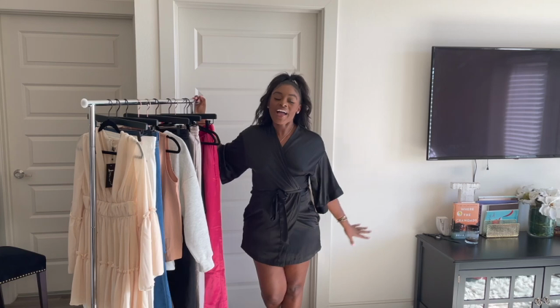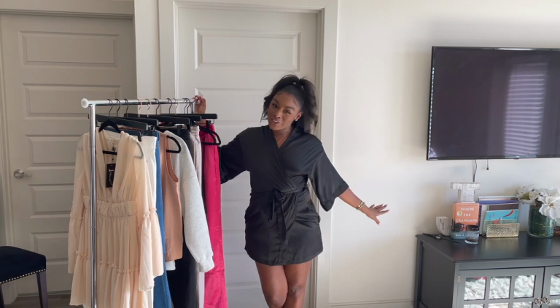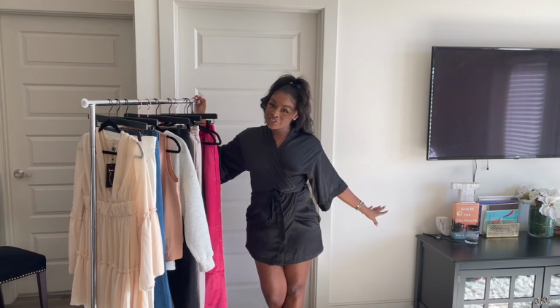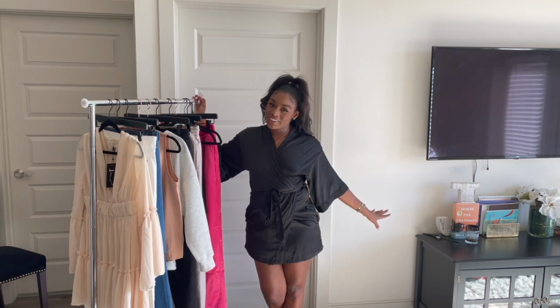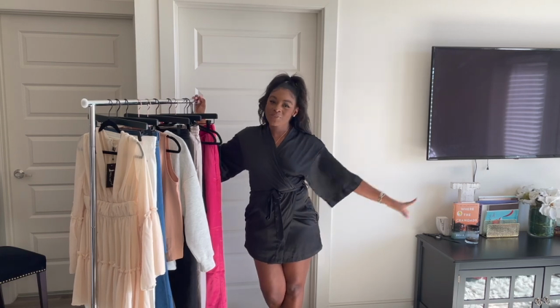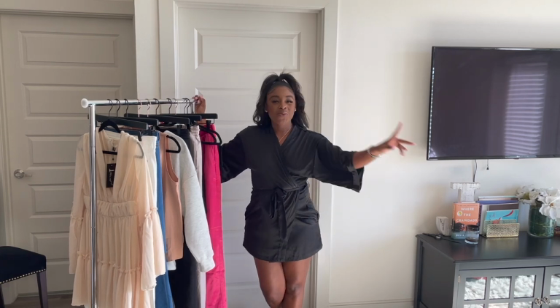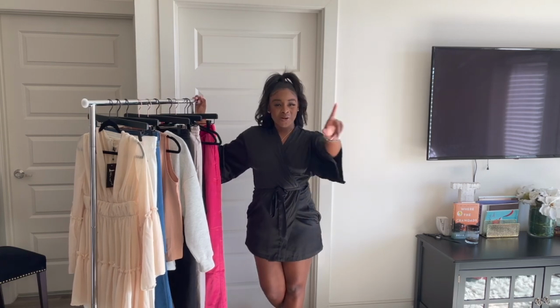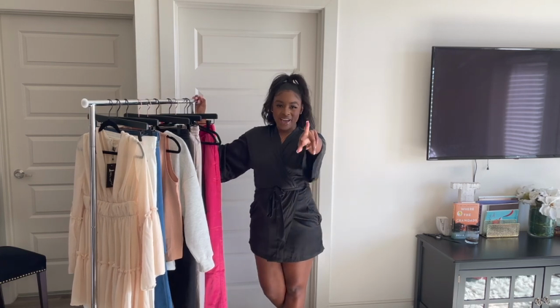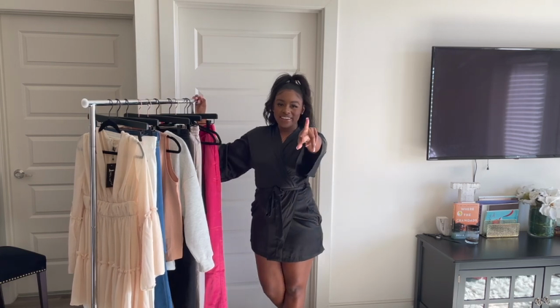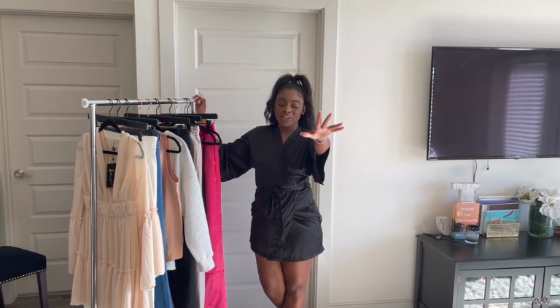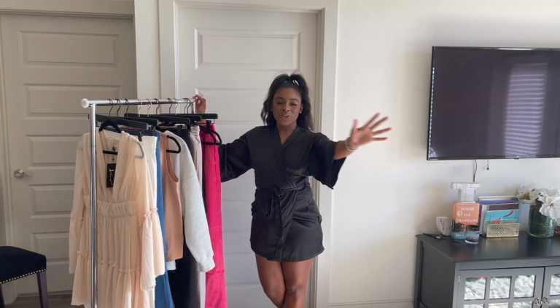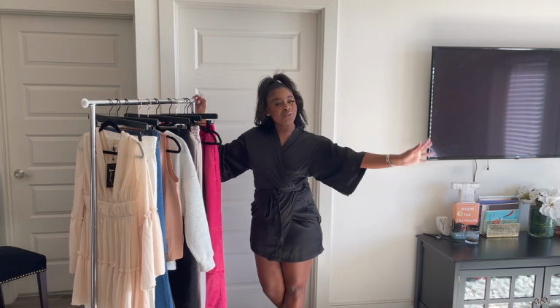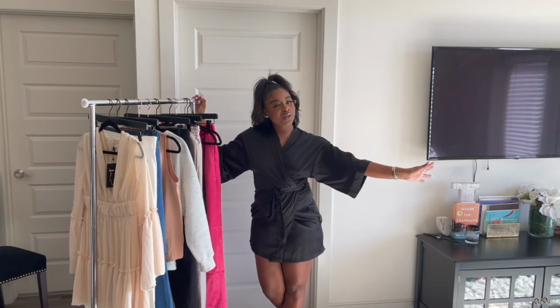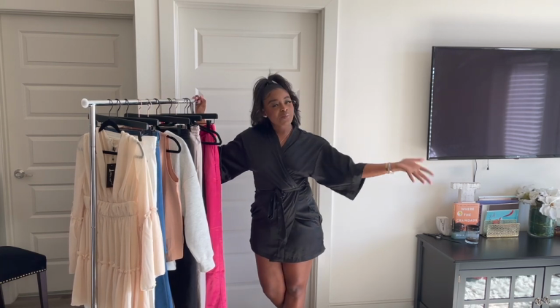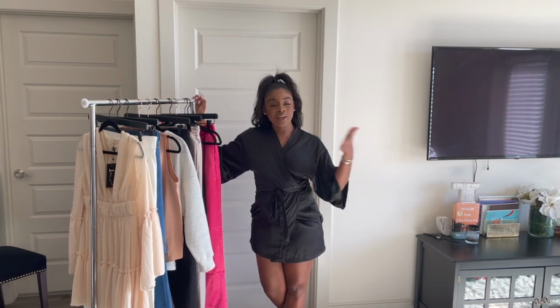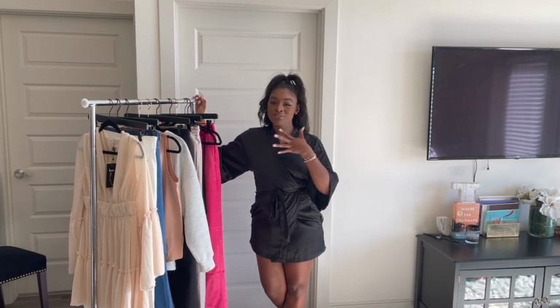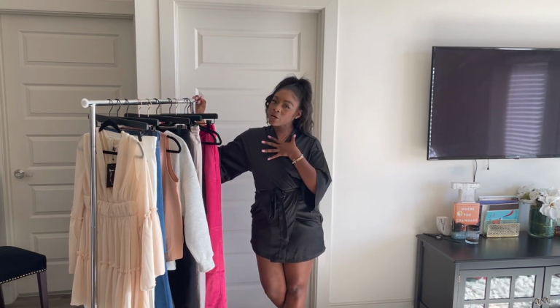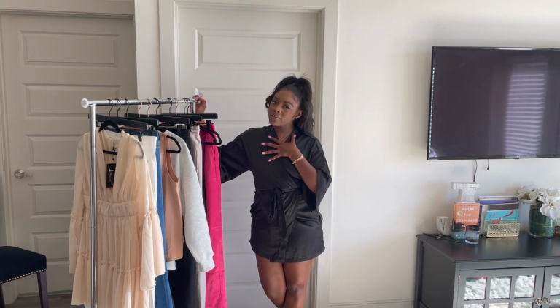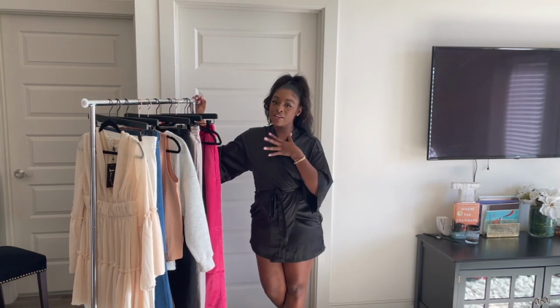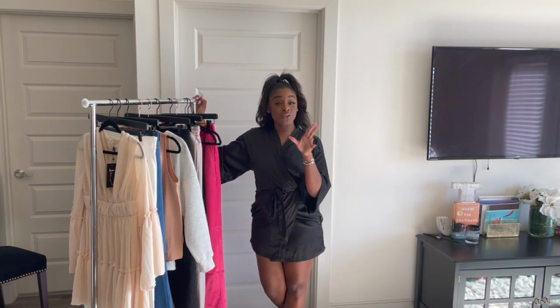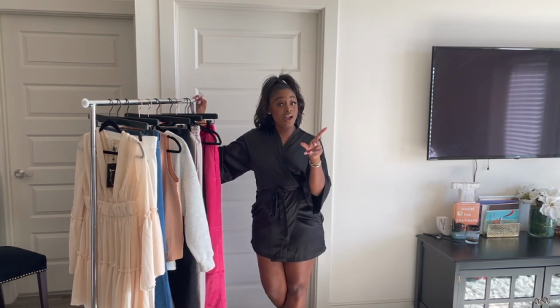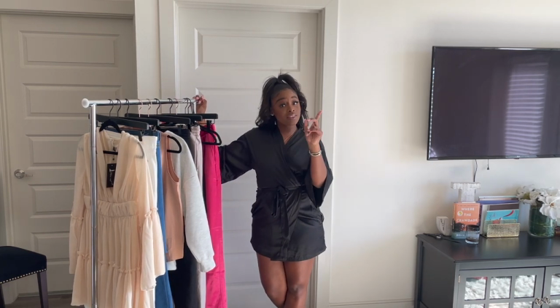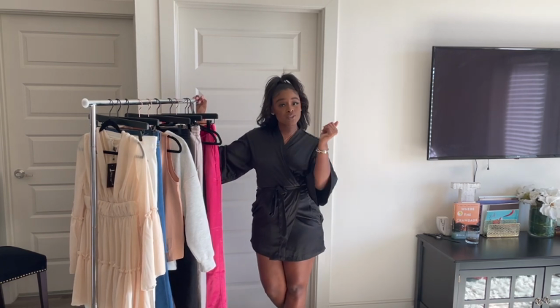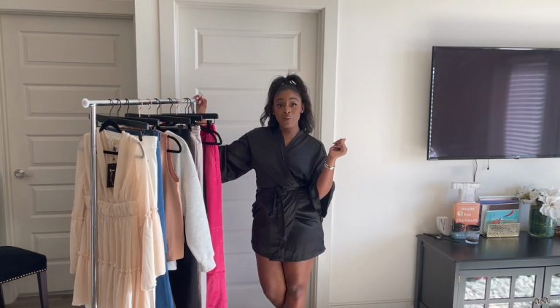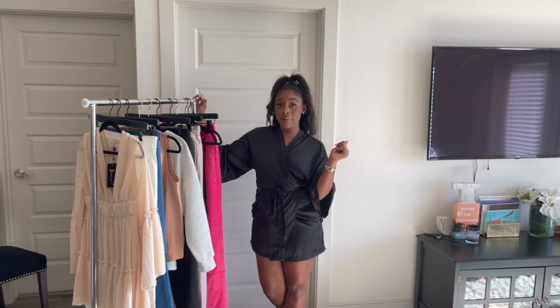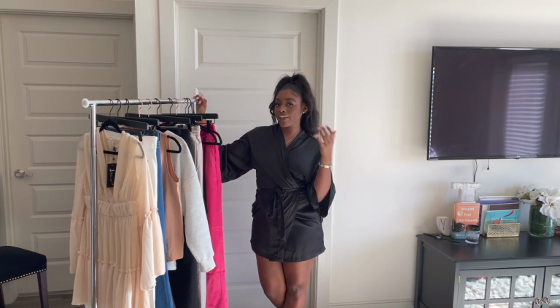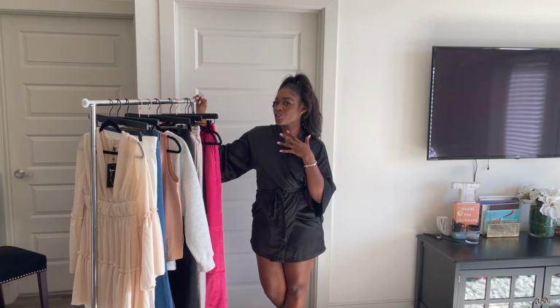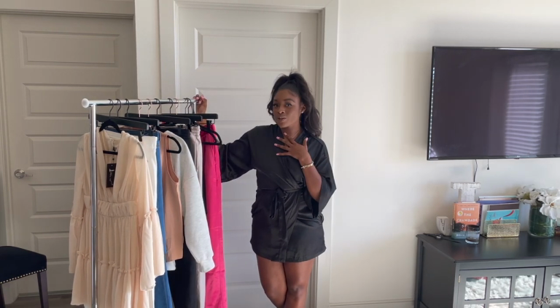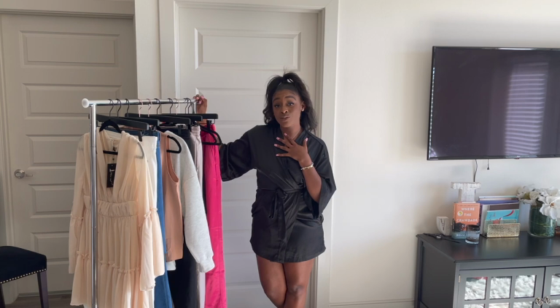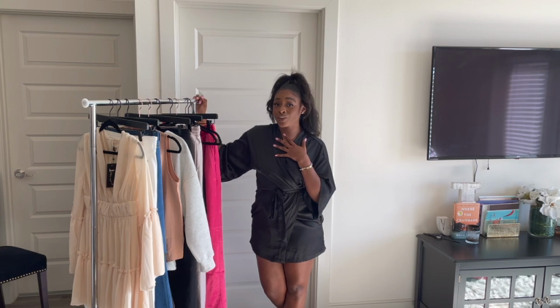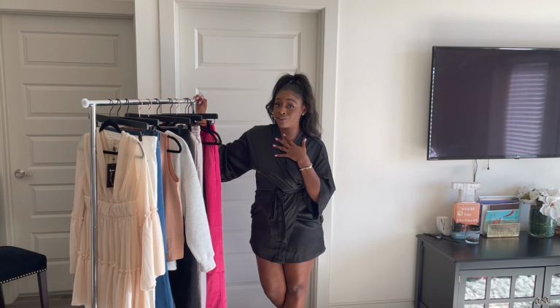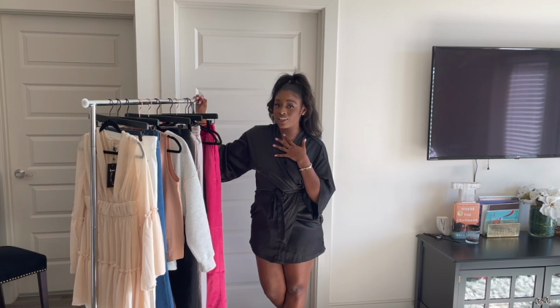Hey girlfriend, welcome back. If you're new here, my name is Kobe. If you're not, thanks for coming back and joining me for another video.